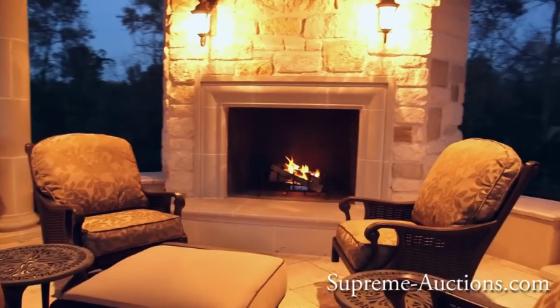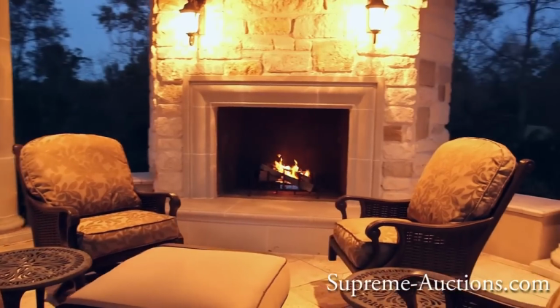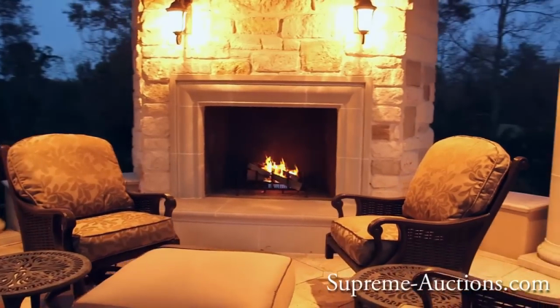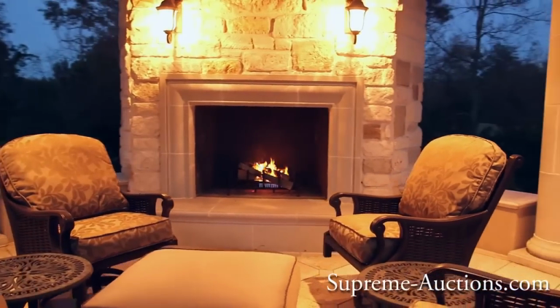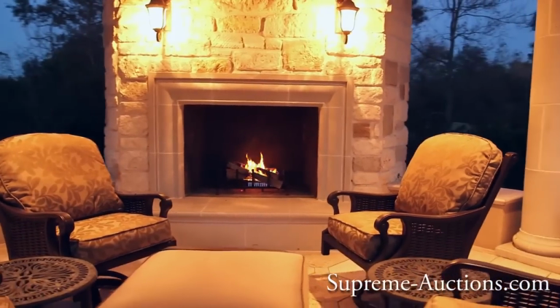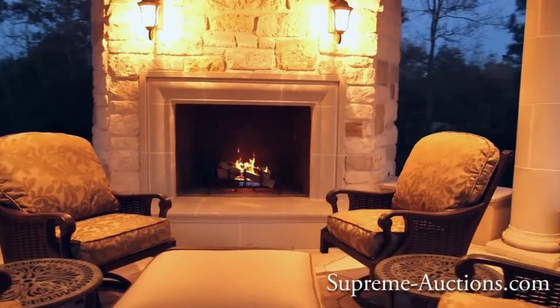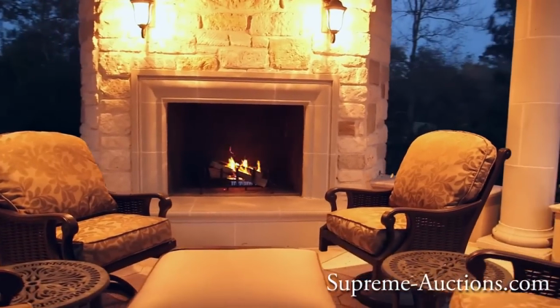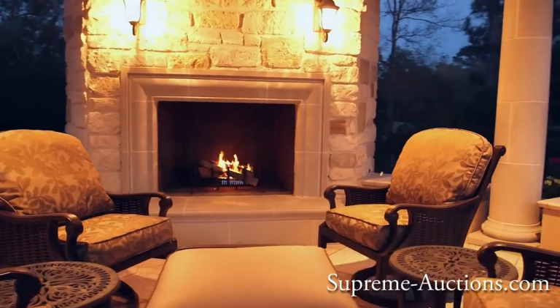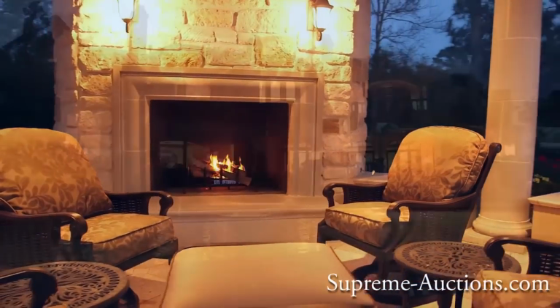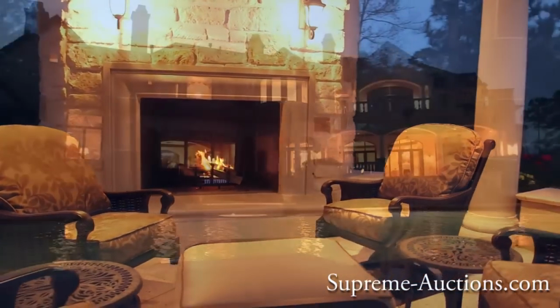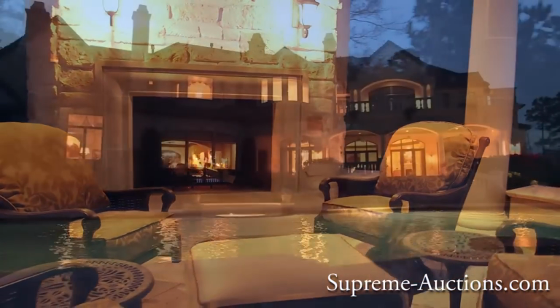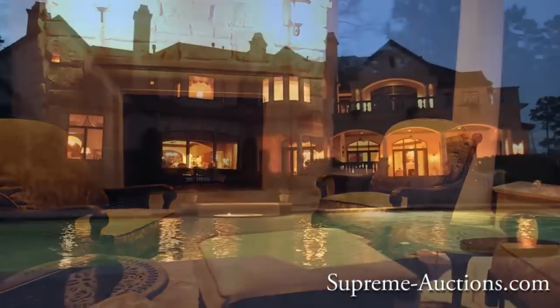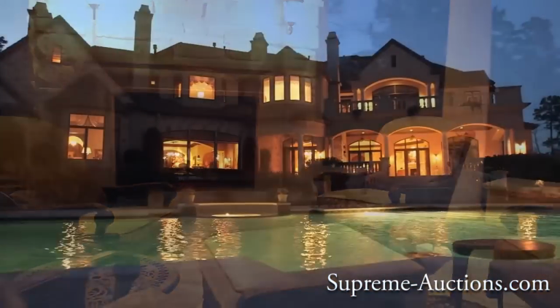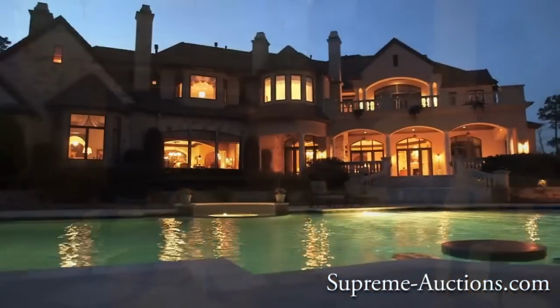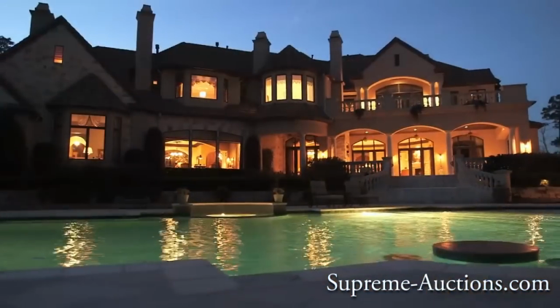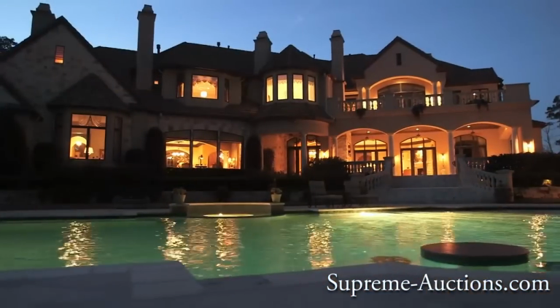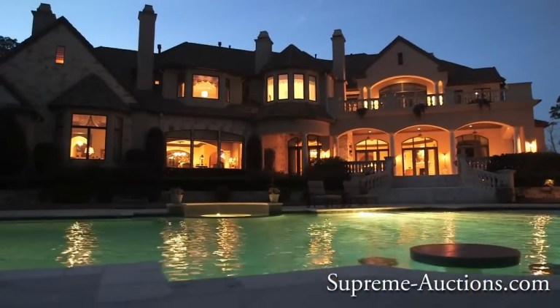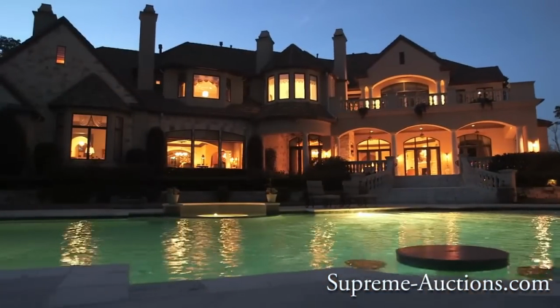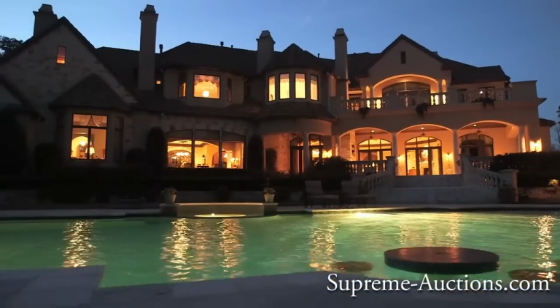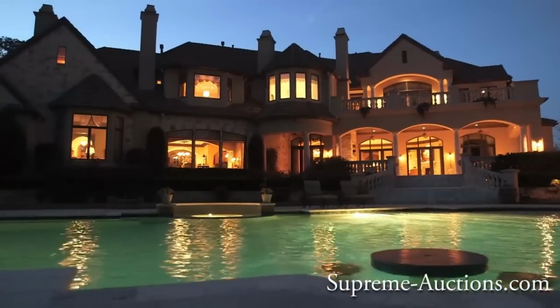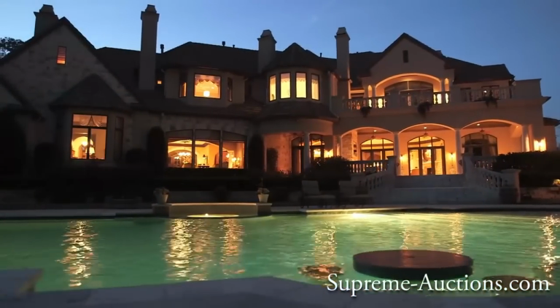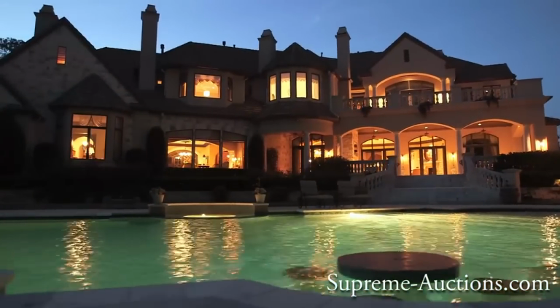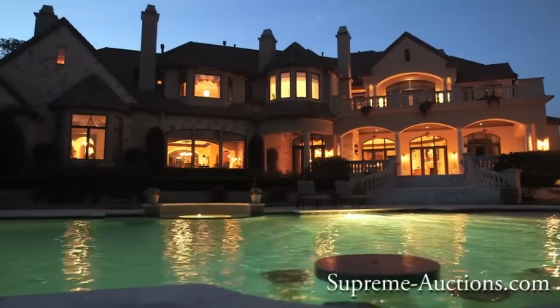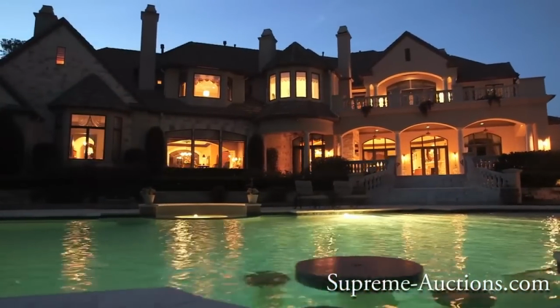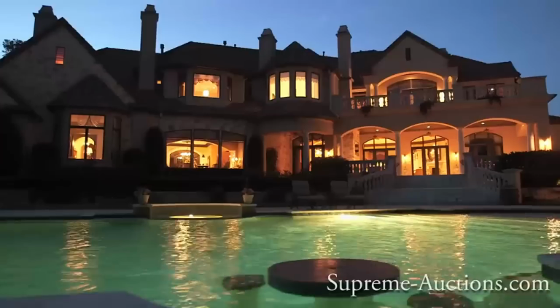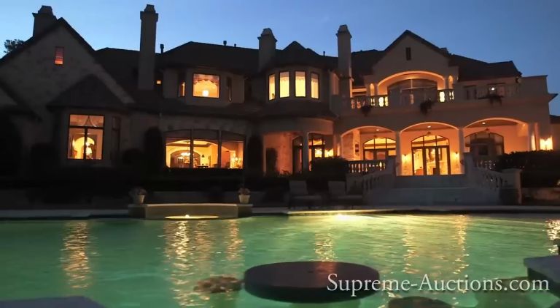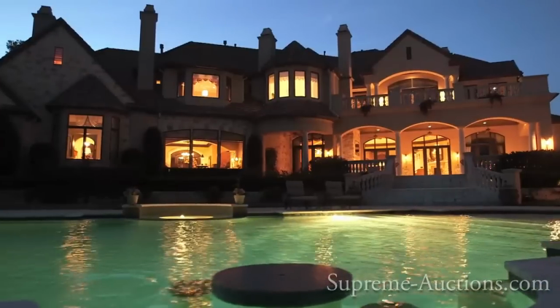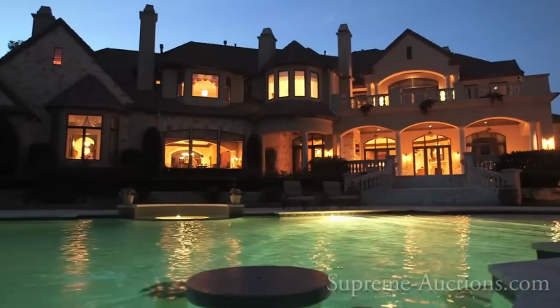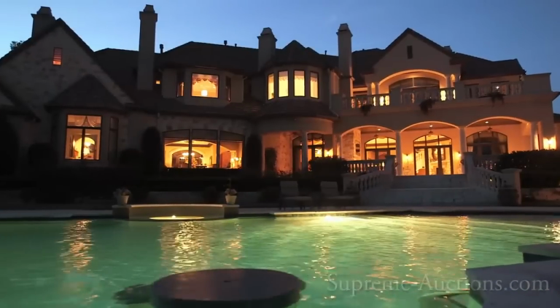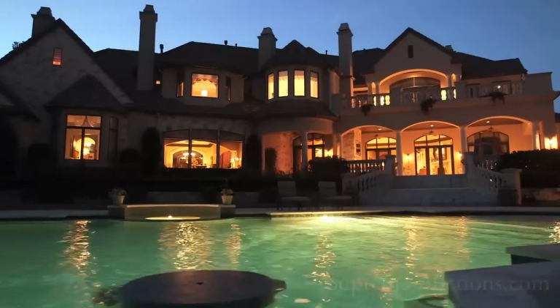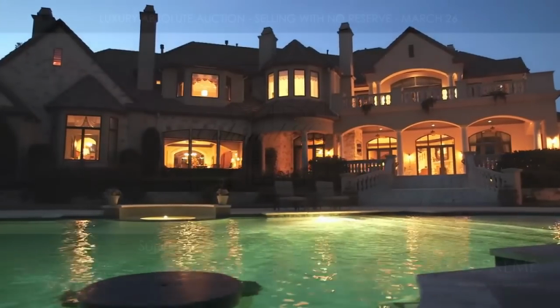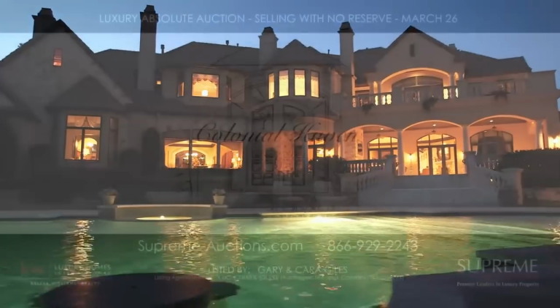Buy at your price. This is your time. Make Colonial Haven yours today!